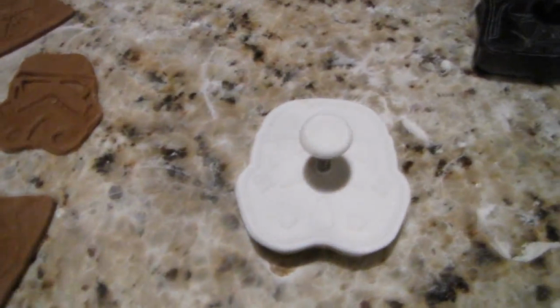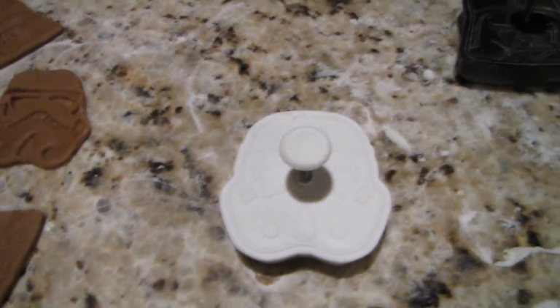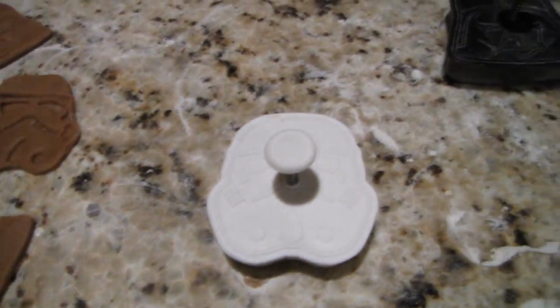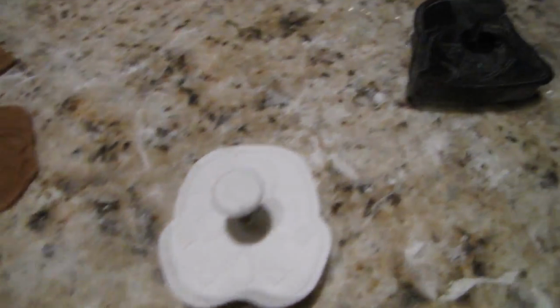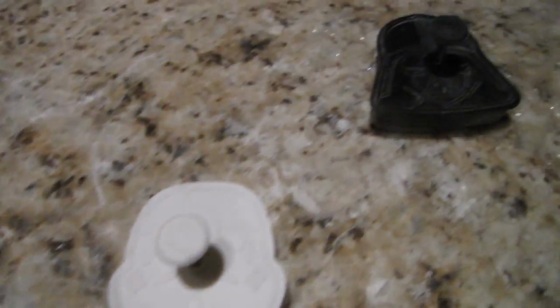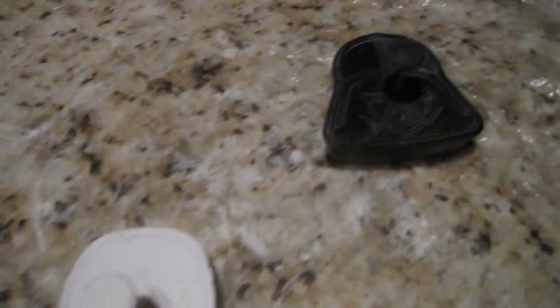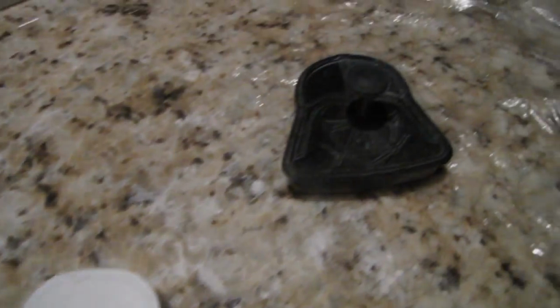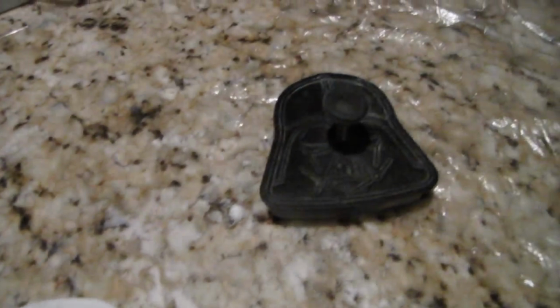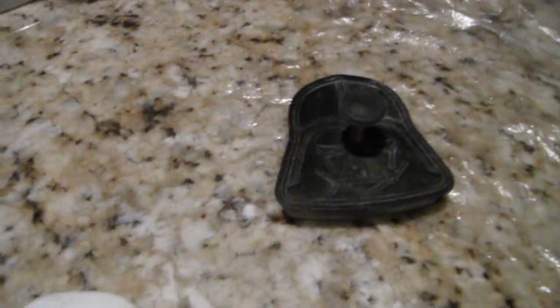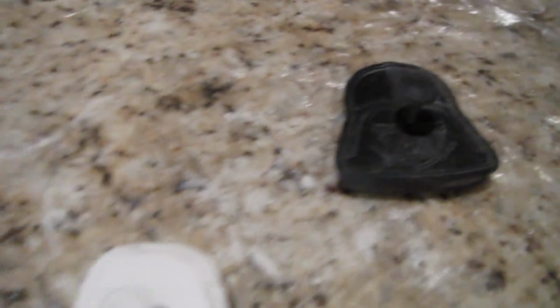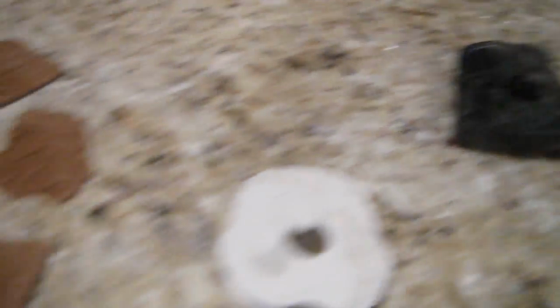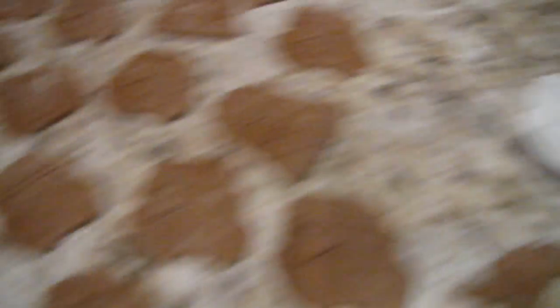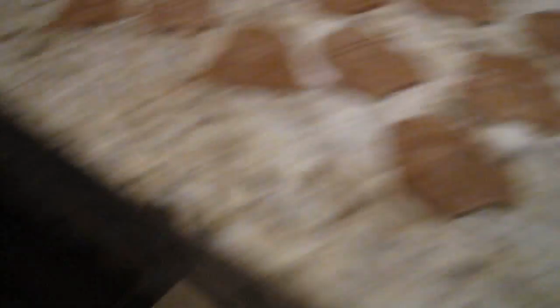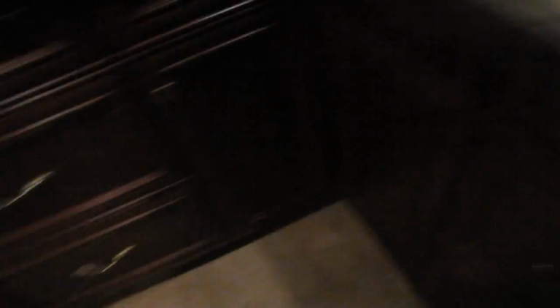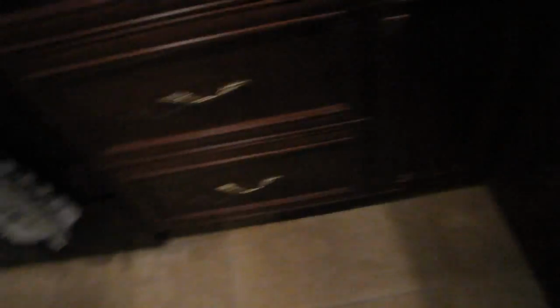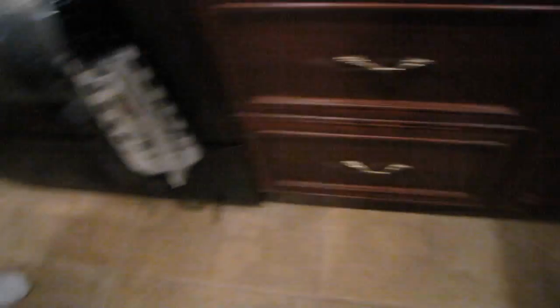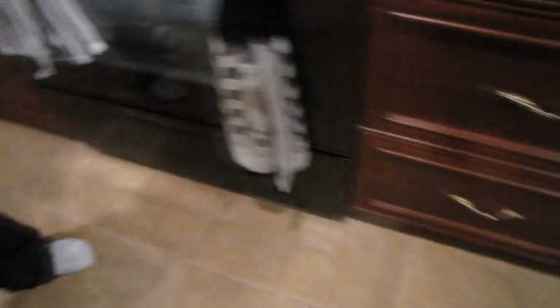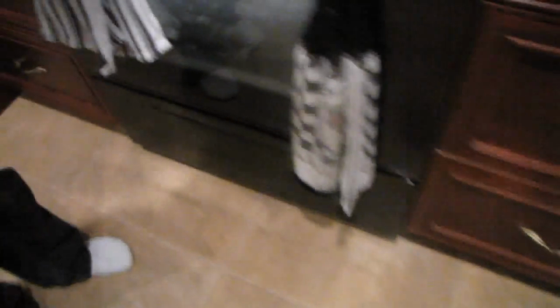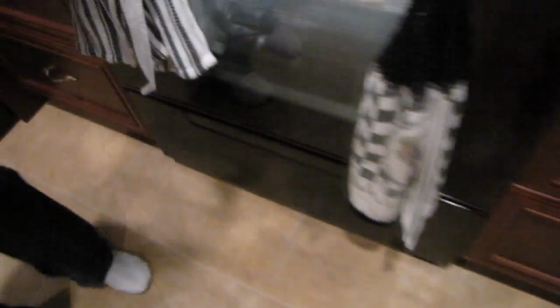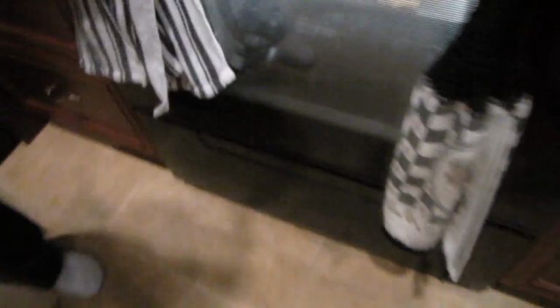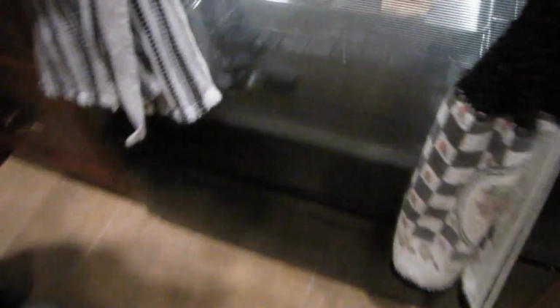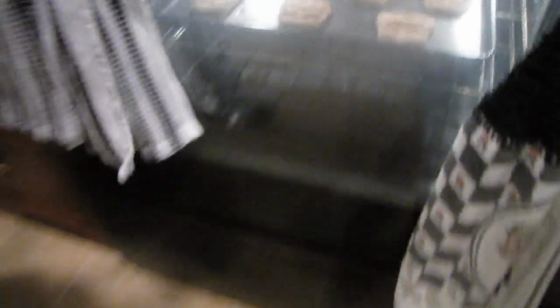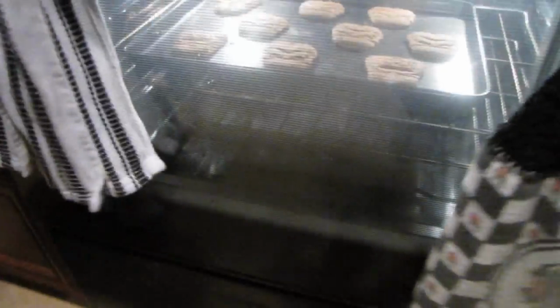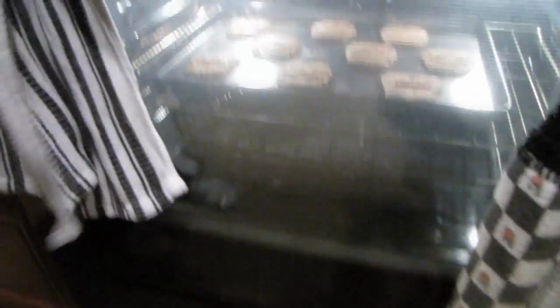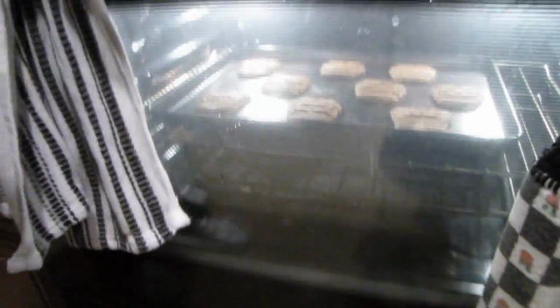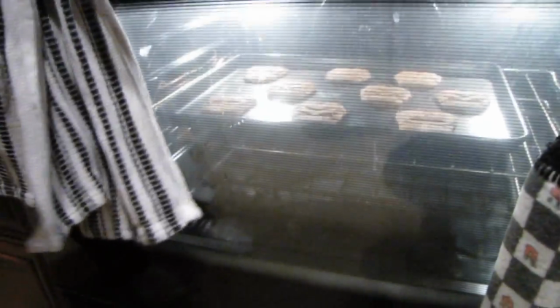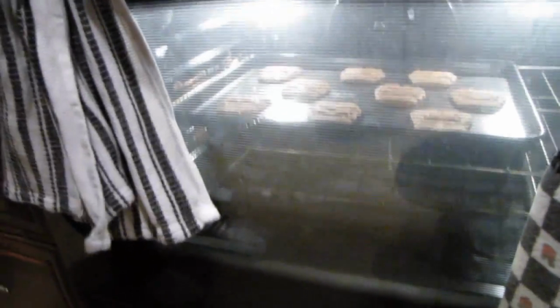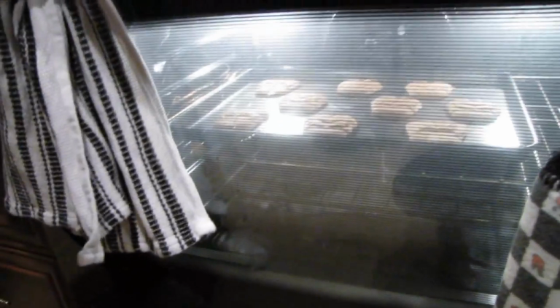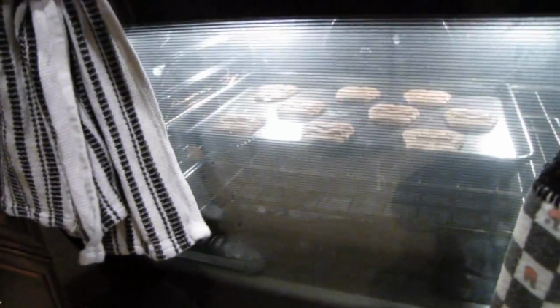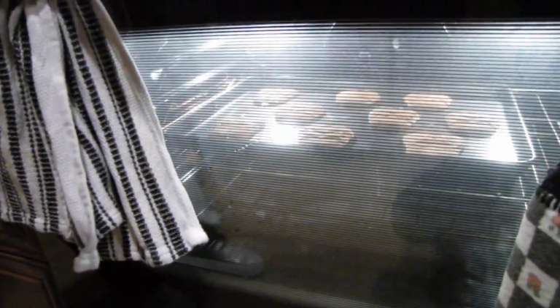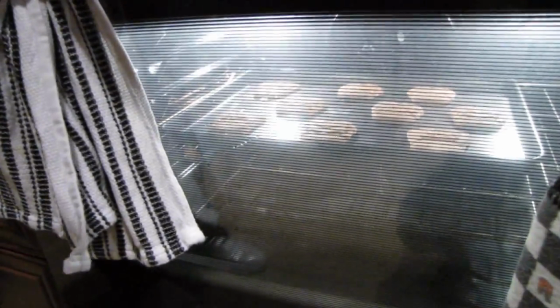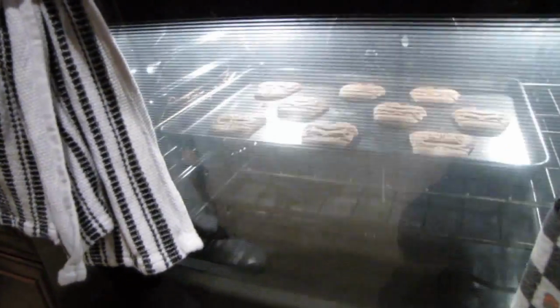There's actually some in the oven right now, so these are going to need about another four and a half minutes and then those will be done.